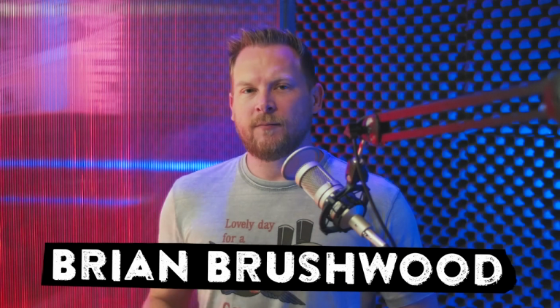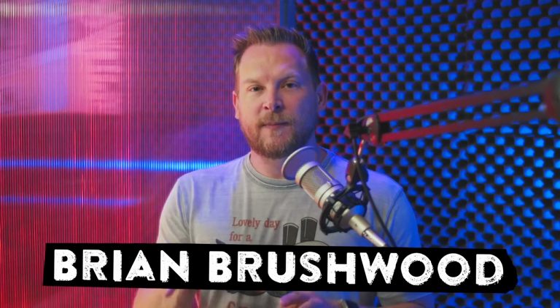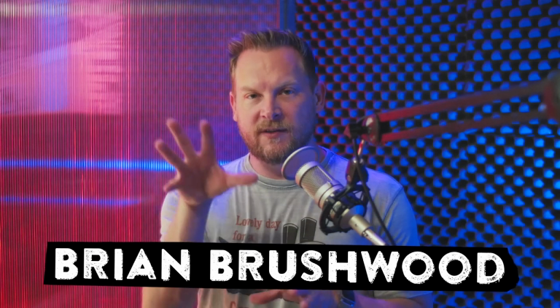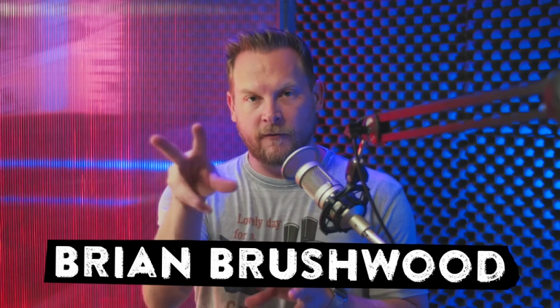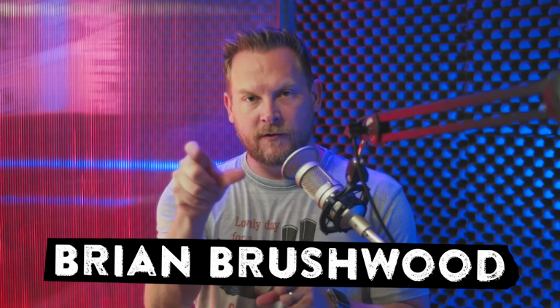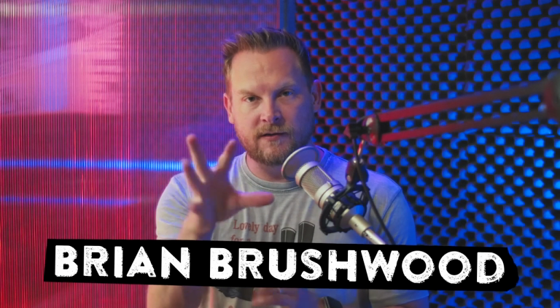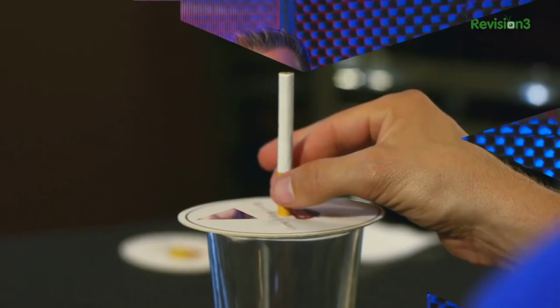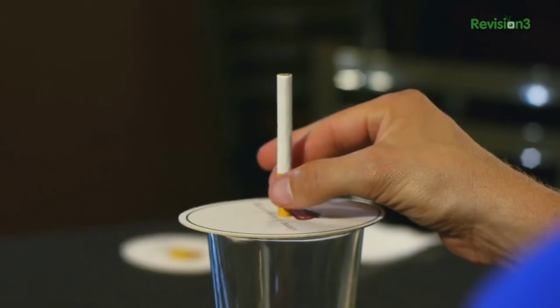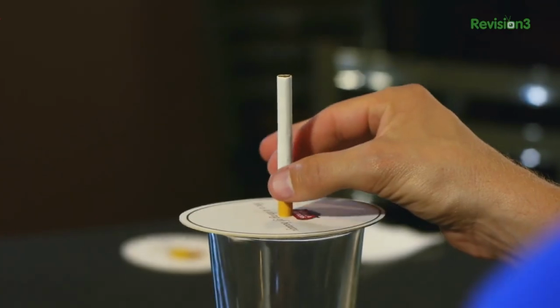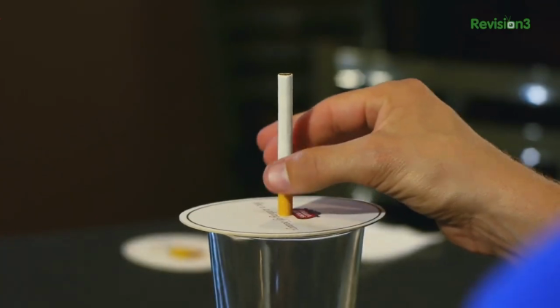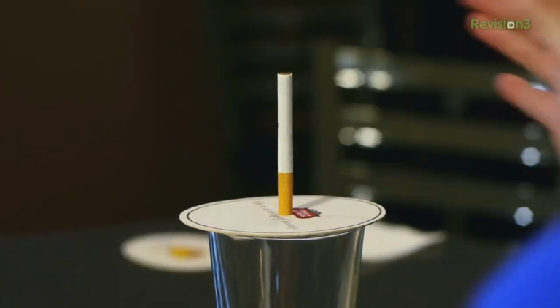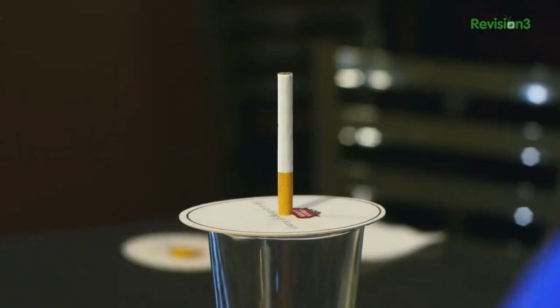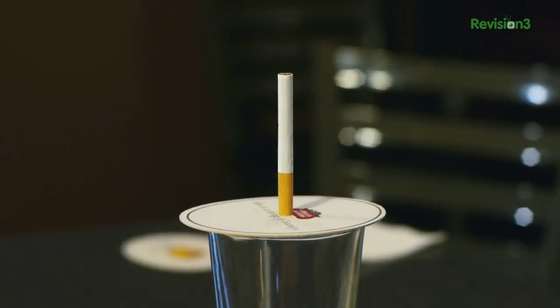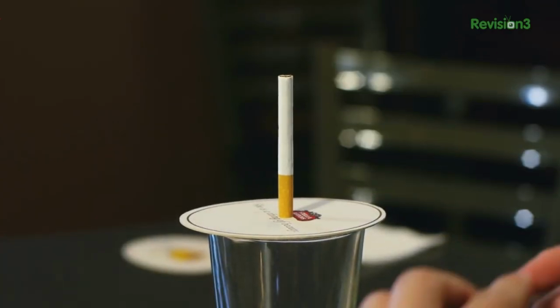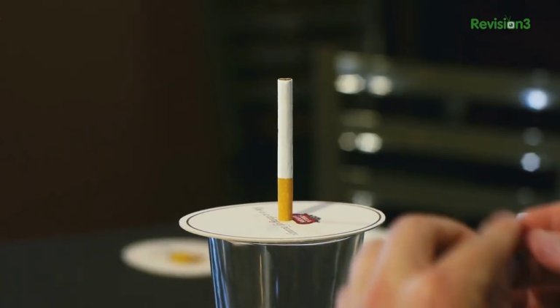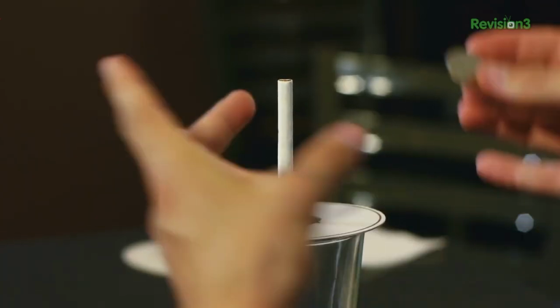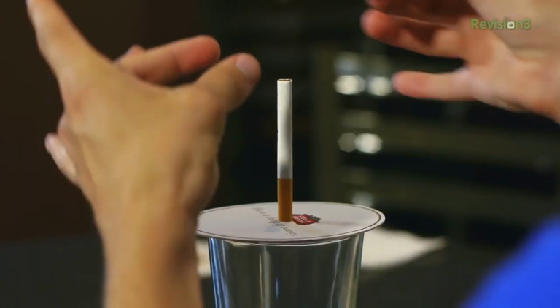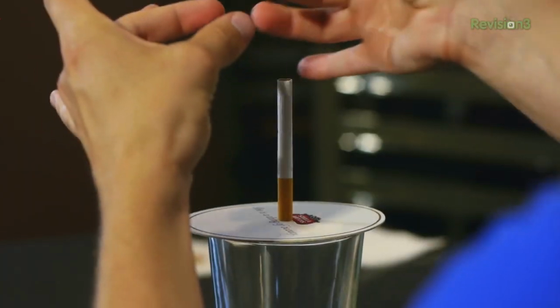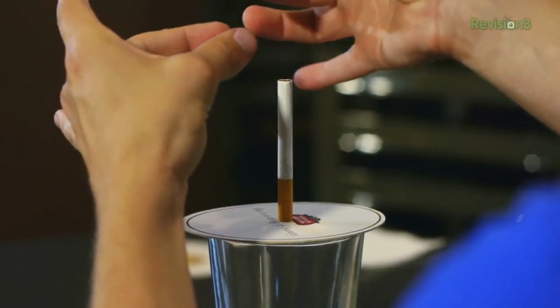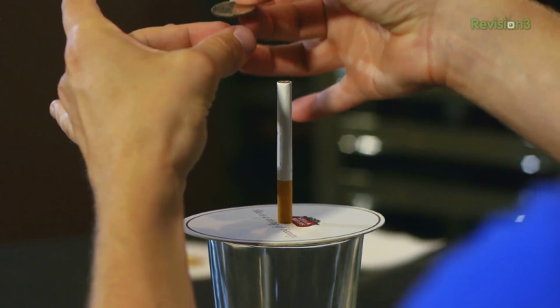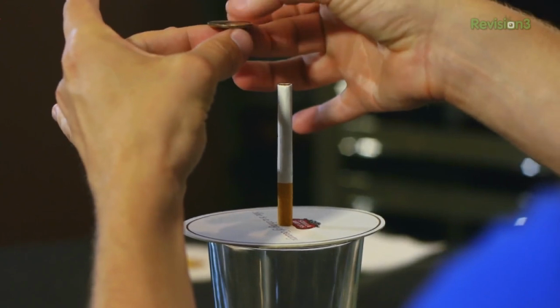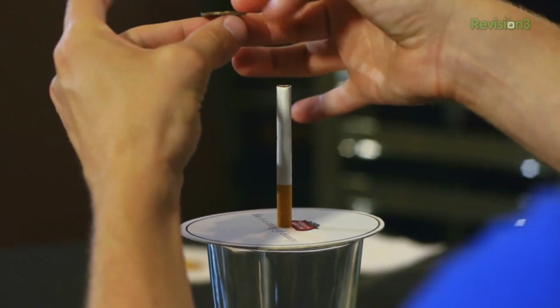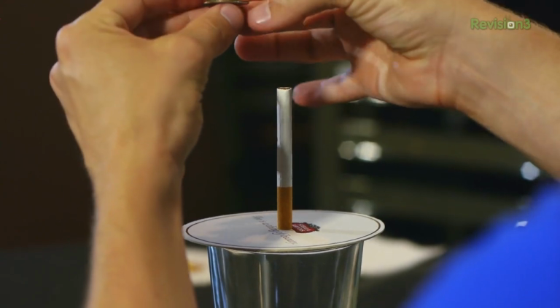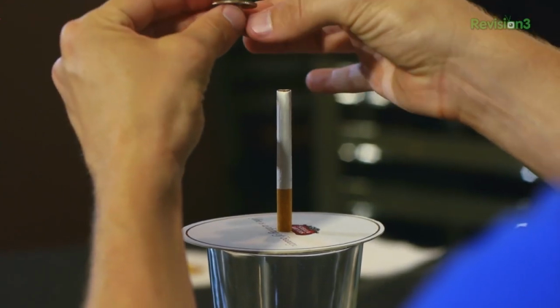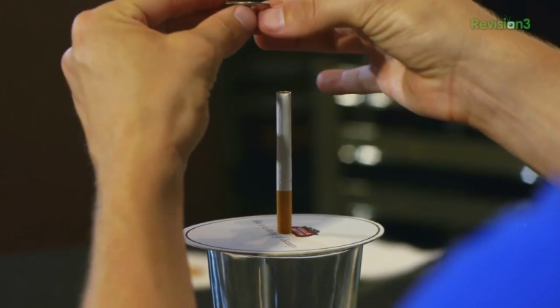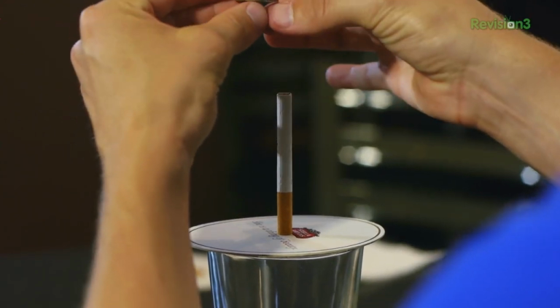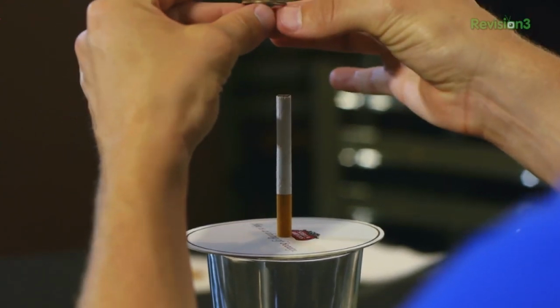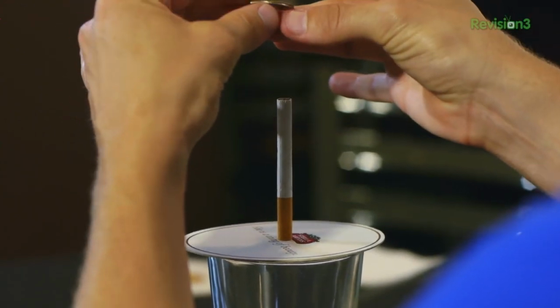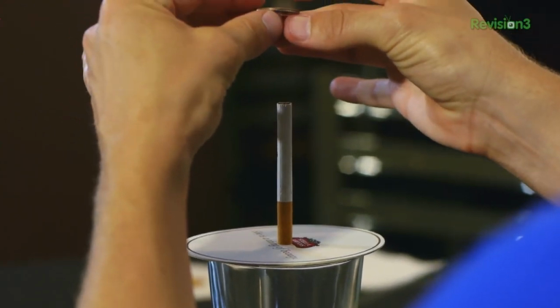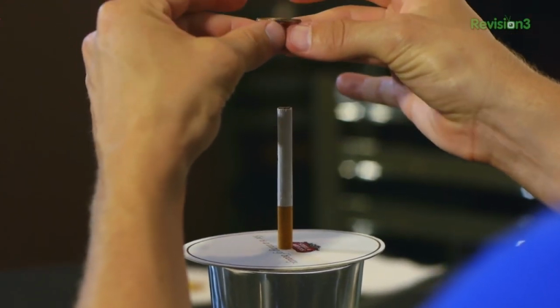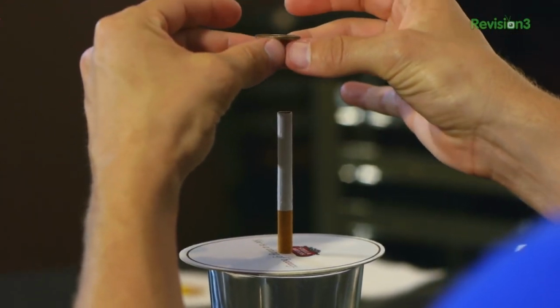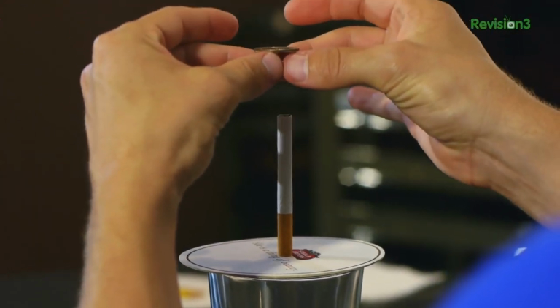Most people it's their first. Take a pint glass and a coaster and on top of the coaster place a cigarette and a quarter, all balanced on there.